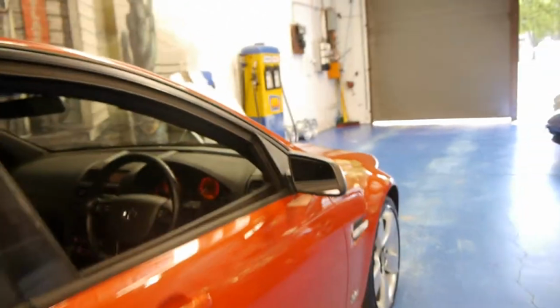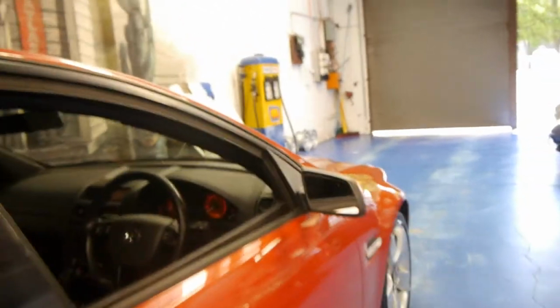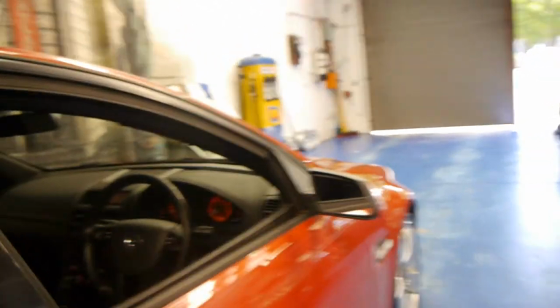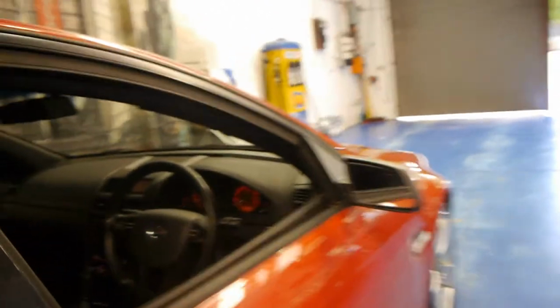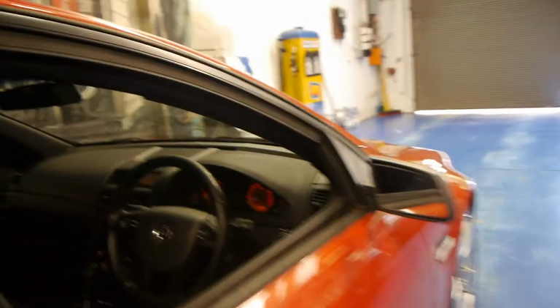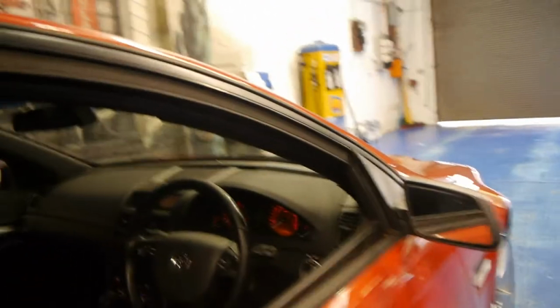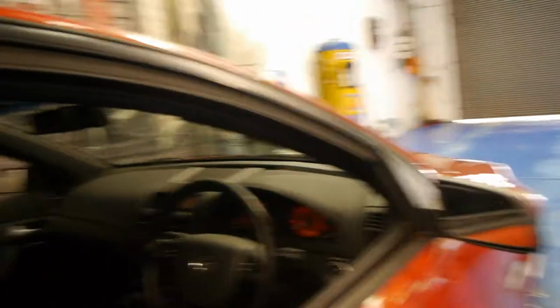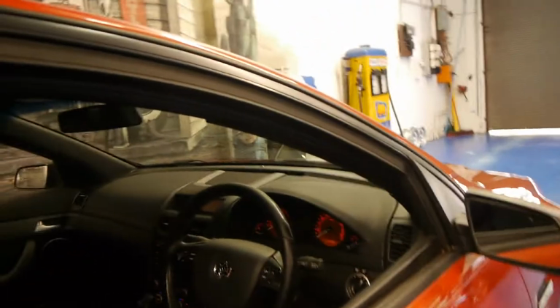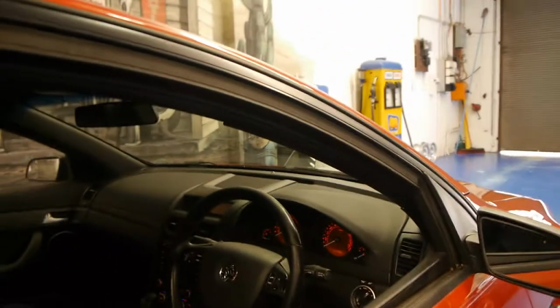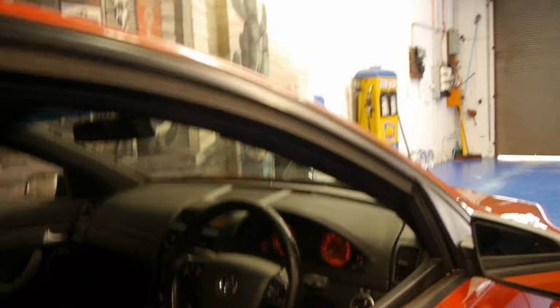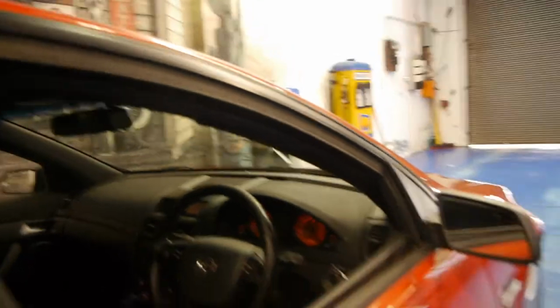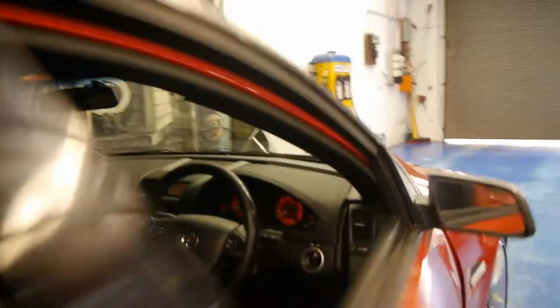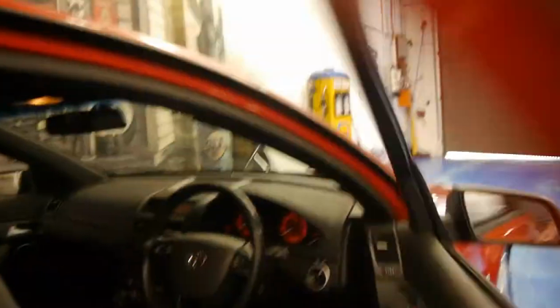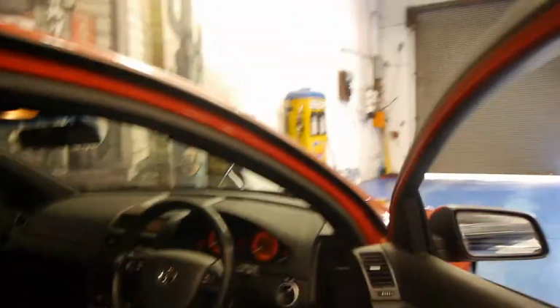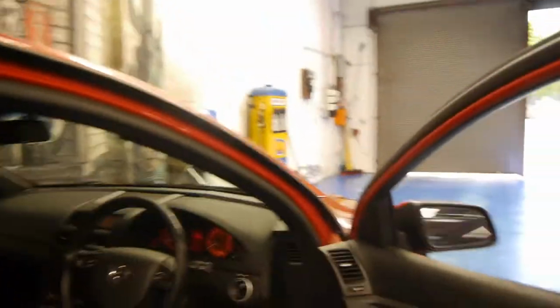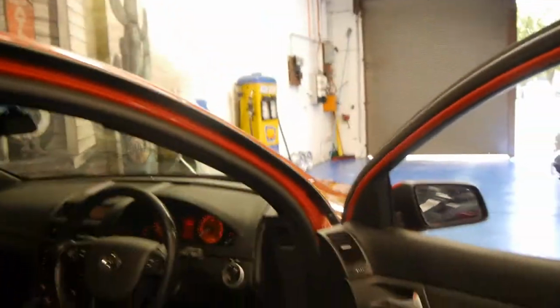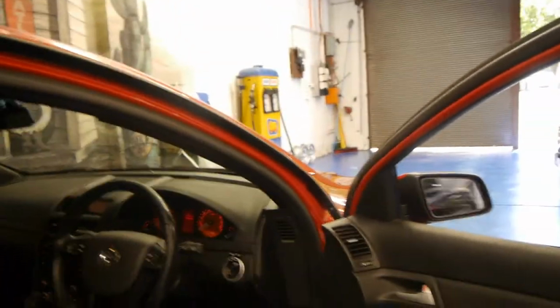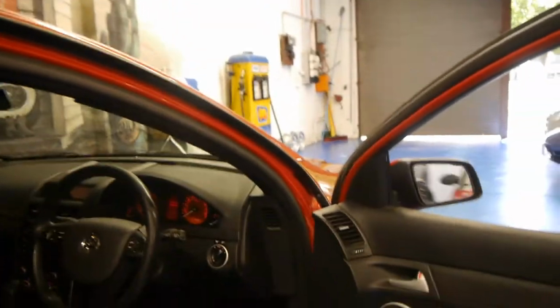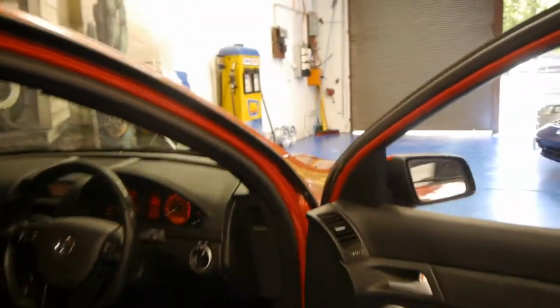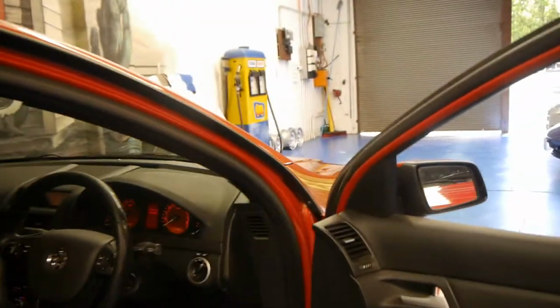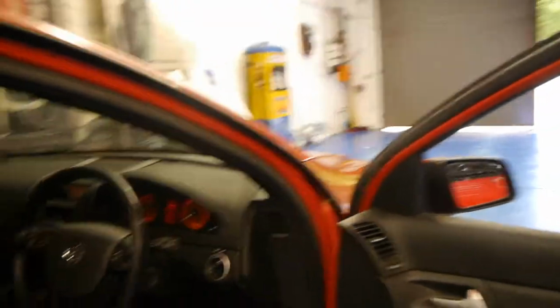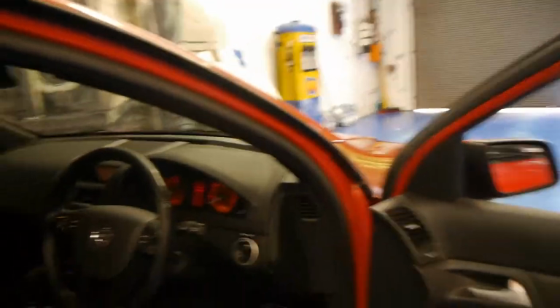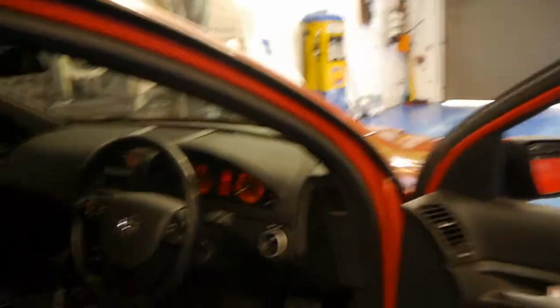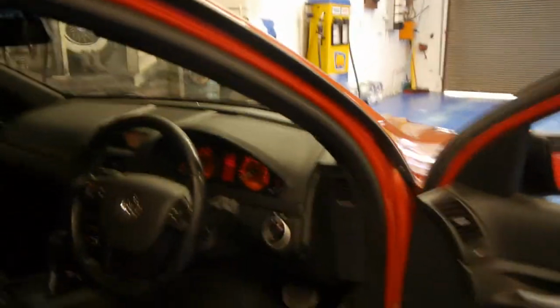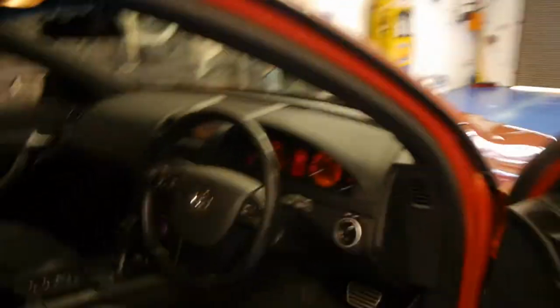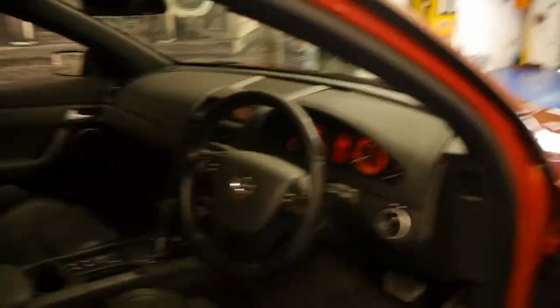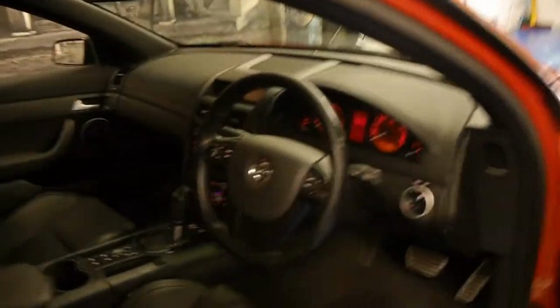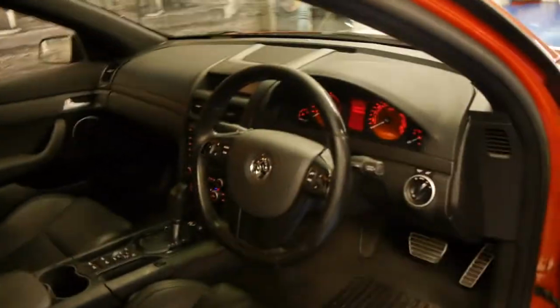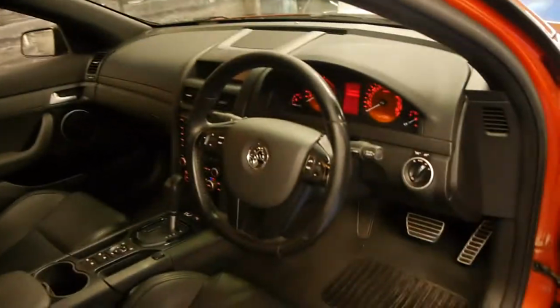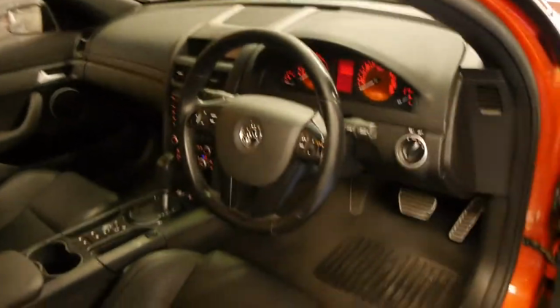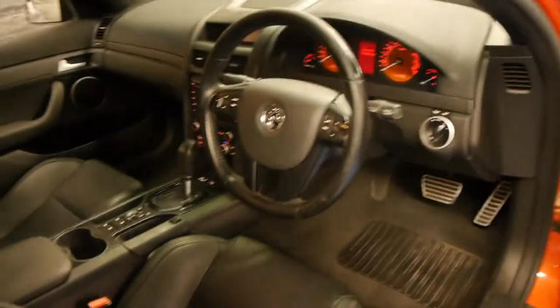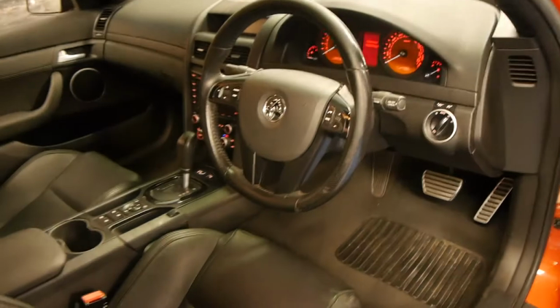It's done 100,000 kilometres exactly, and it's this beautiful orange colour with black leather interior.